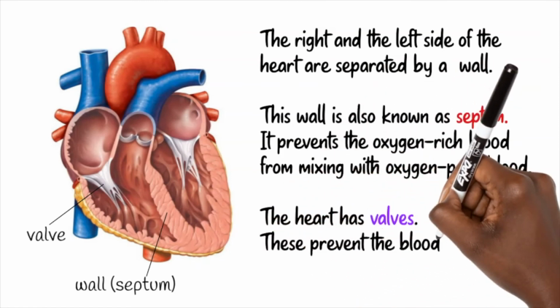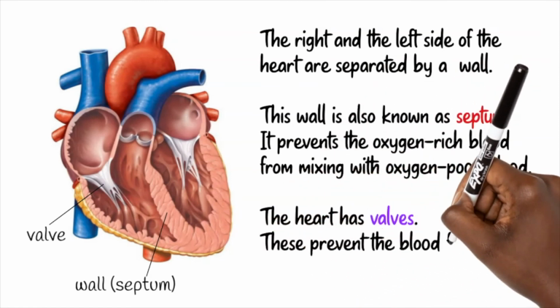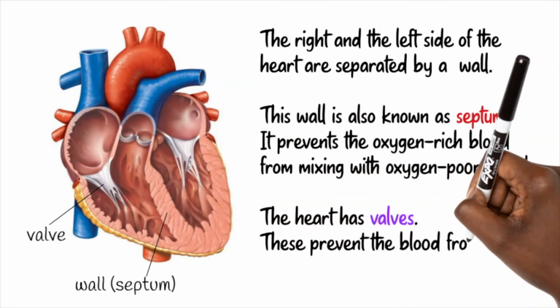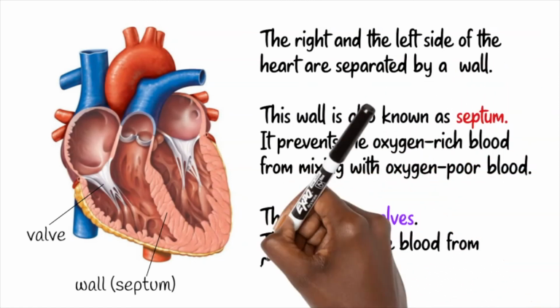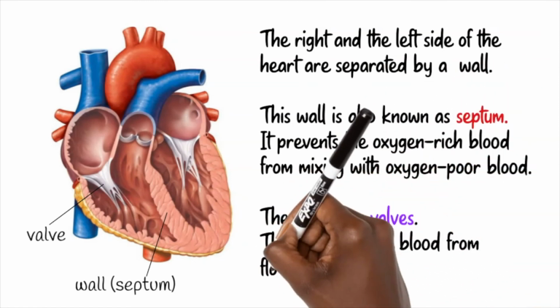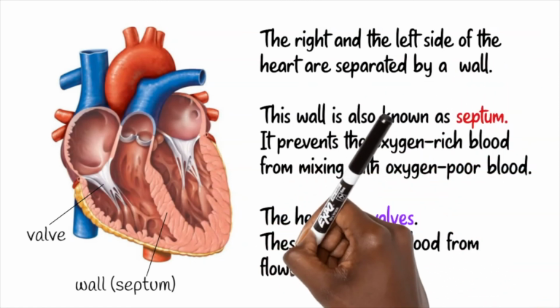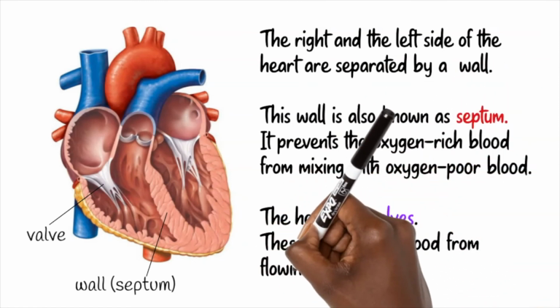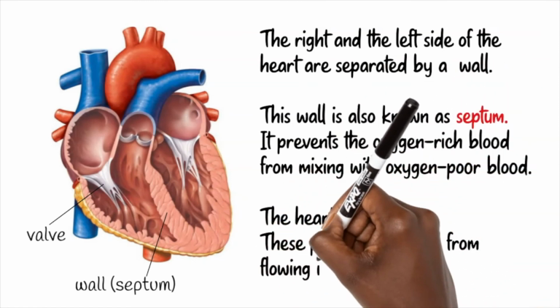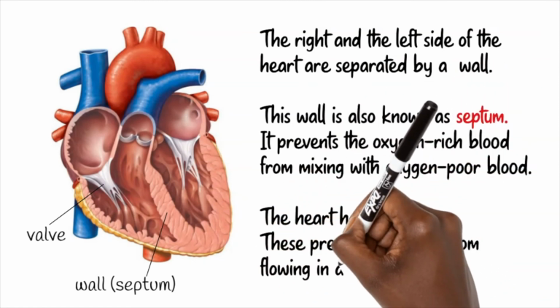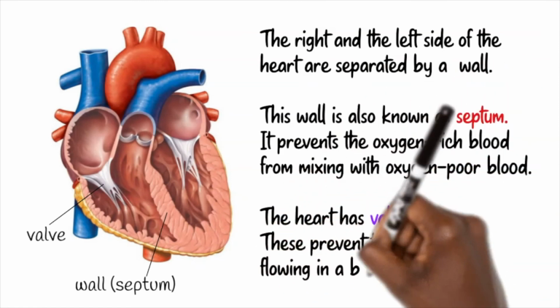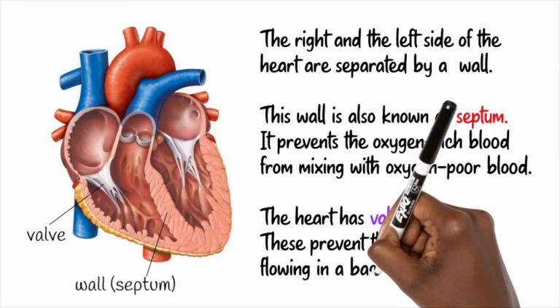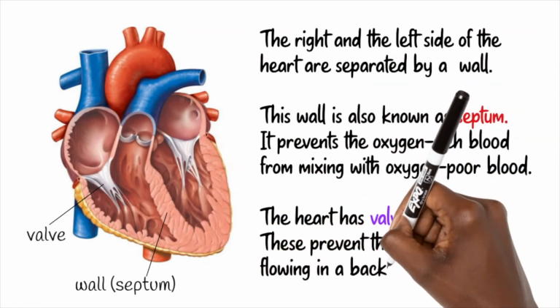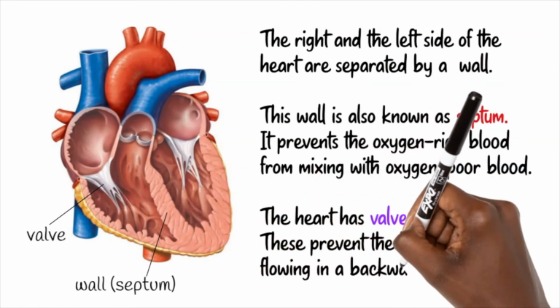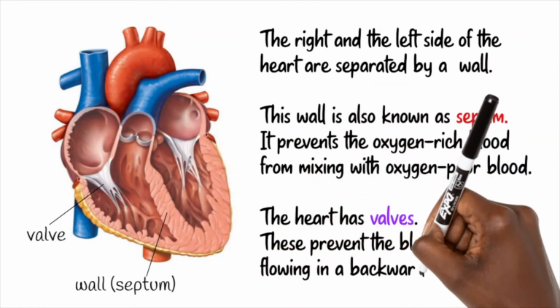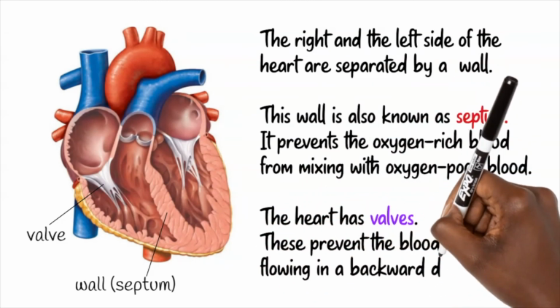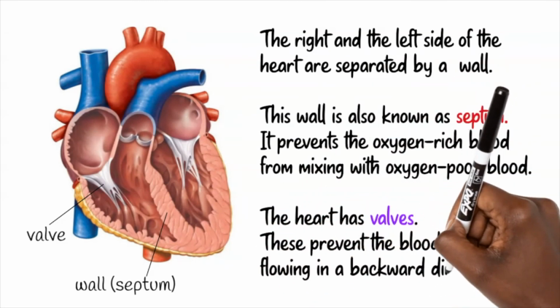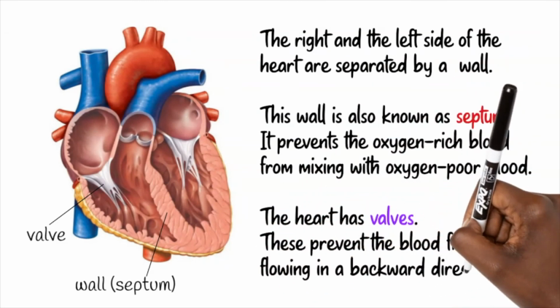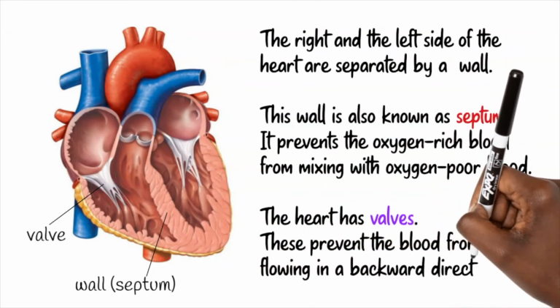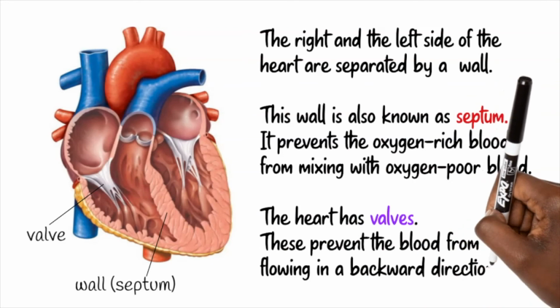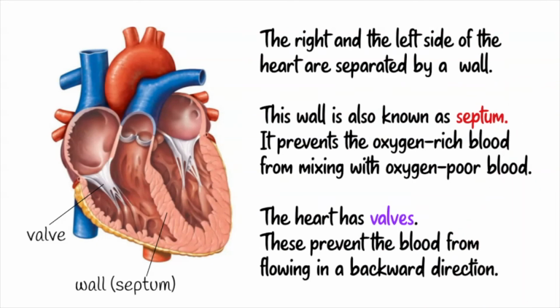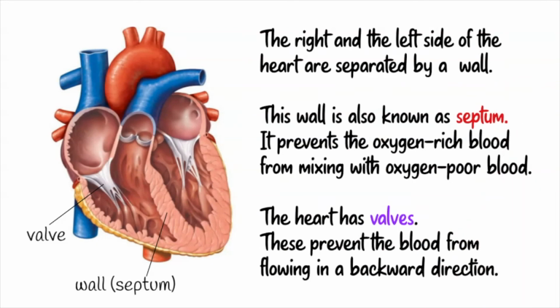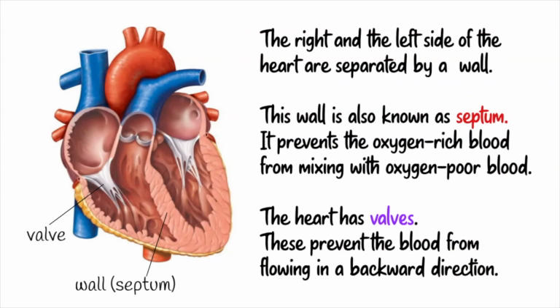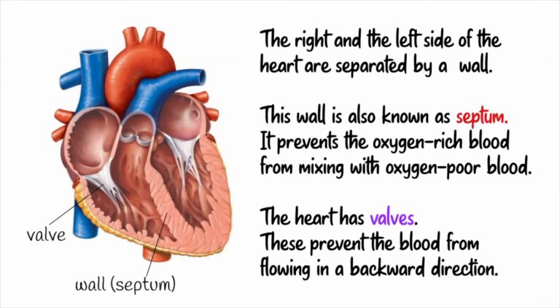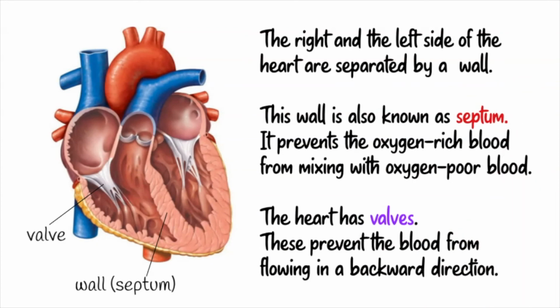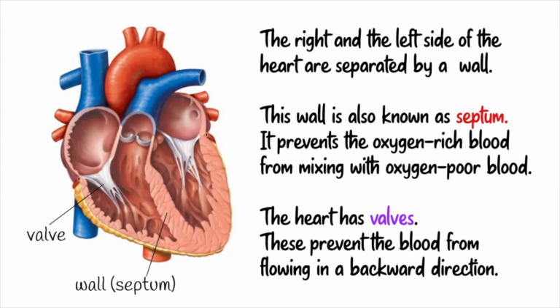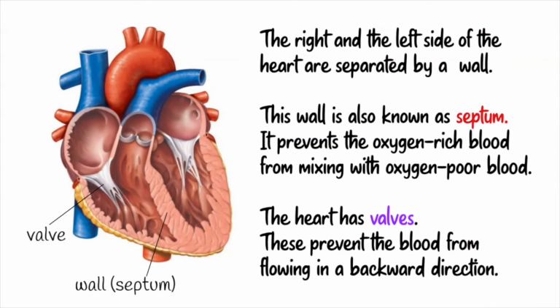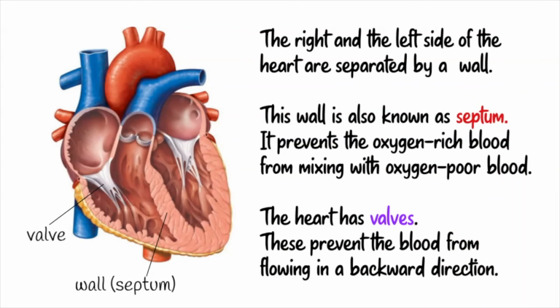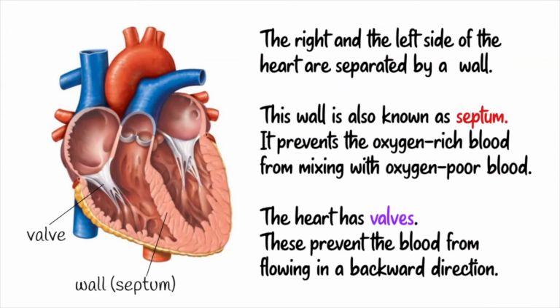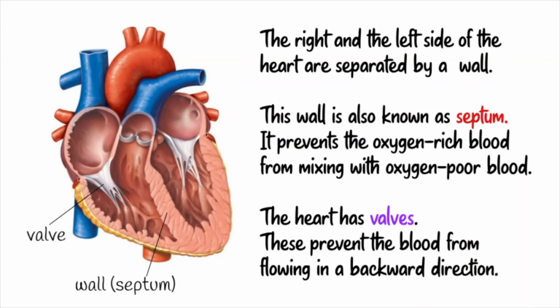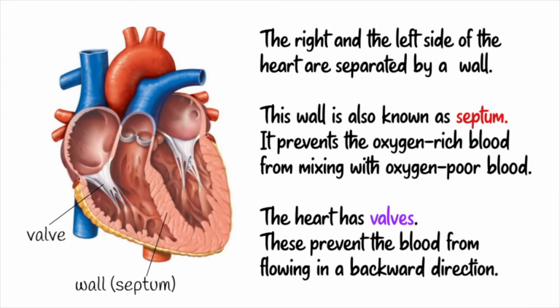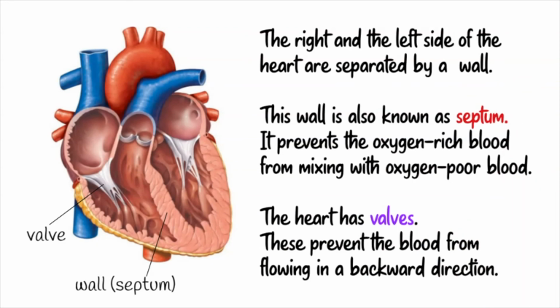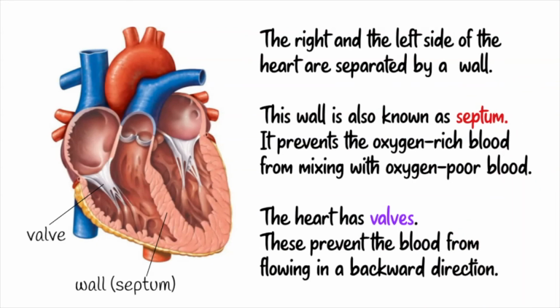The heart has valves. These prevent the blood from flowing in a backward direction.